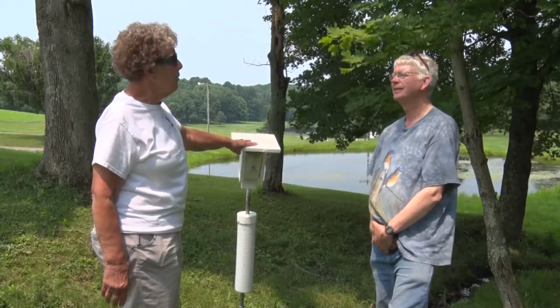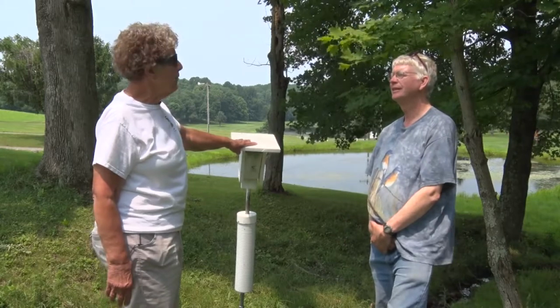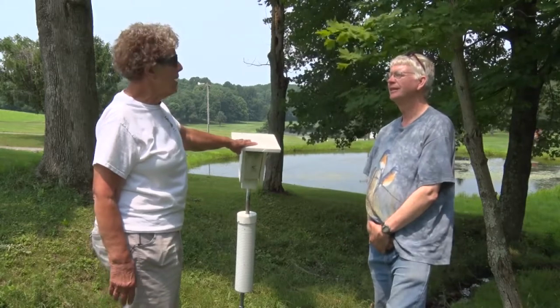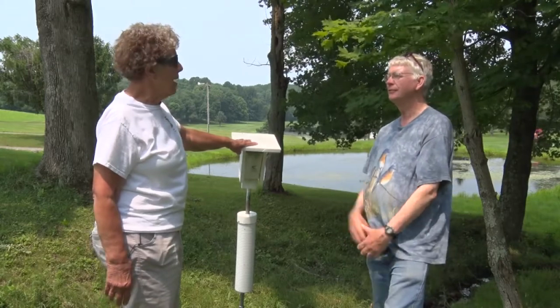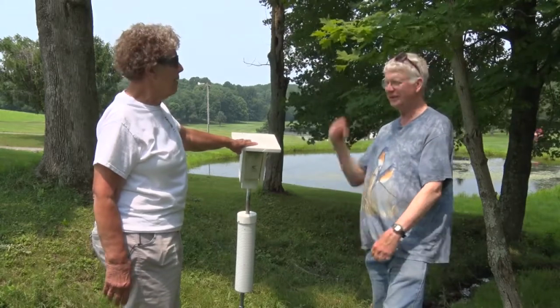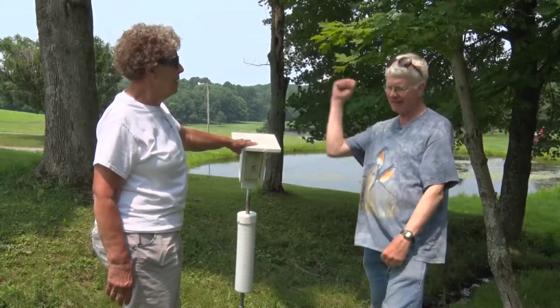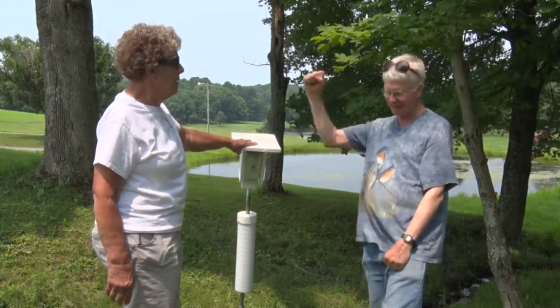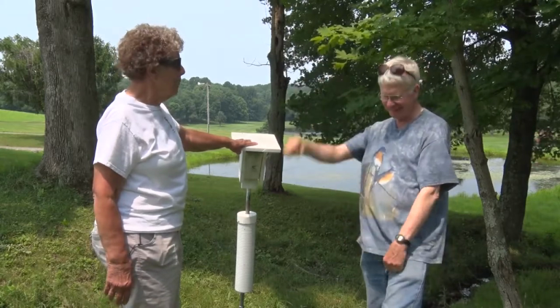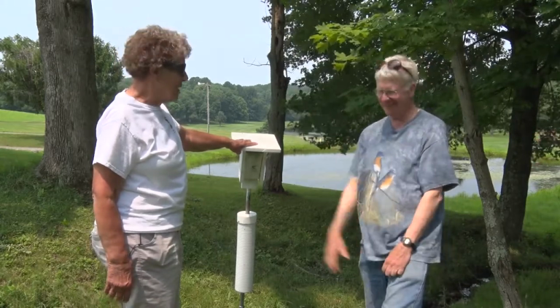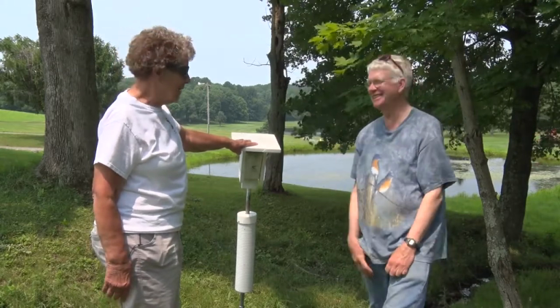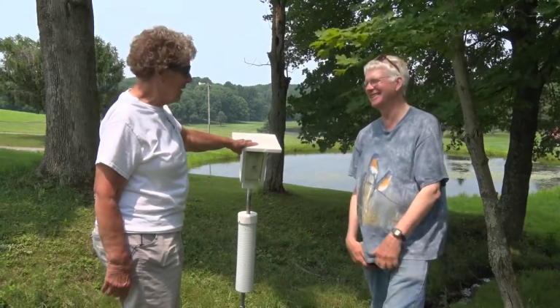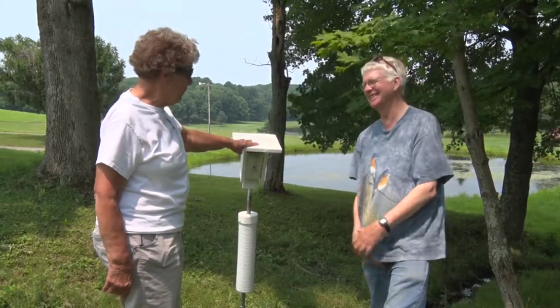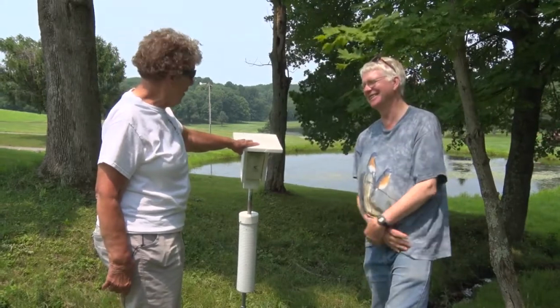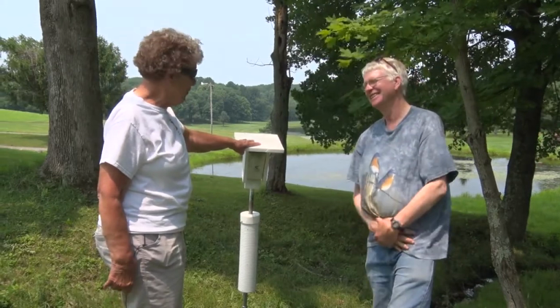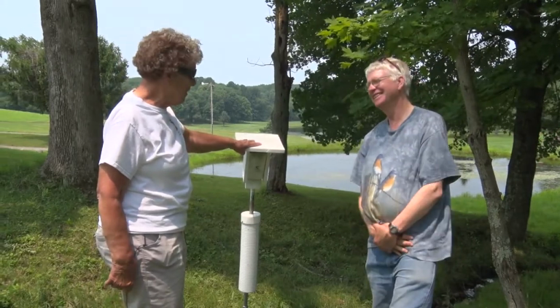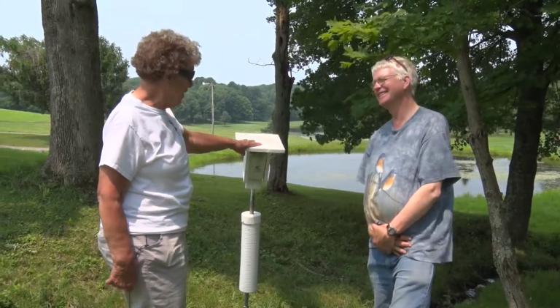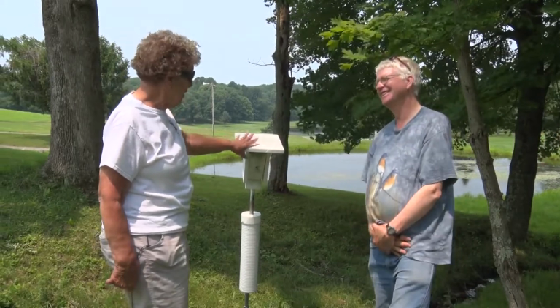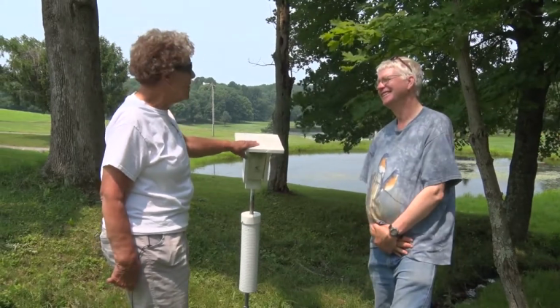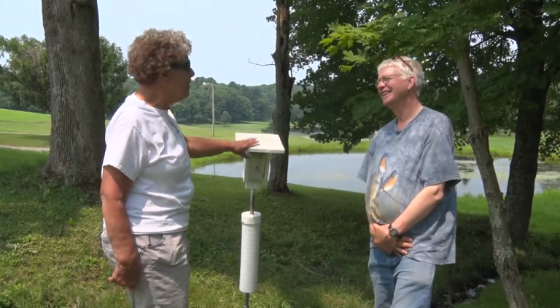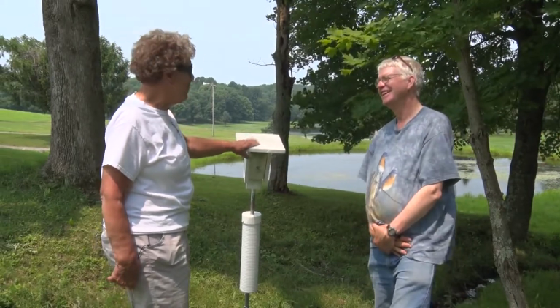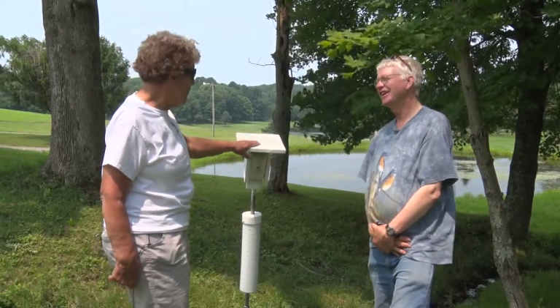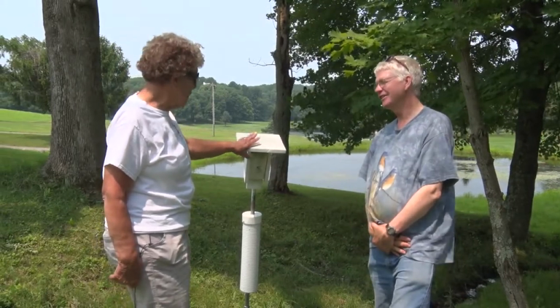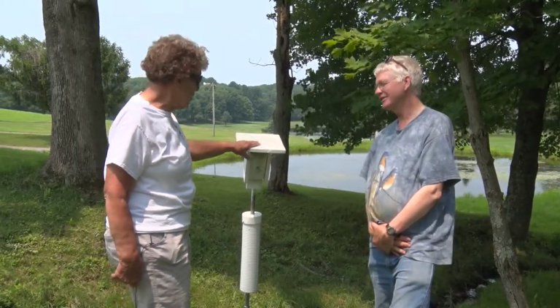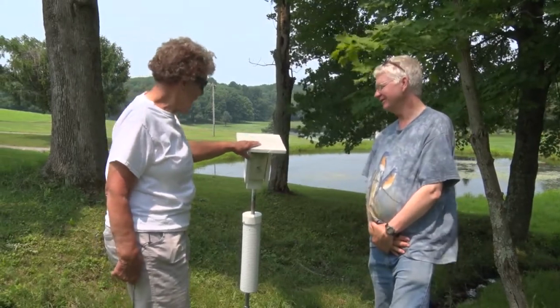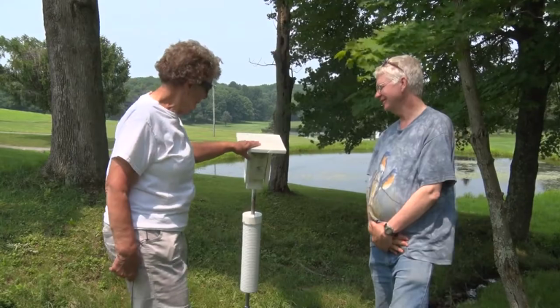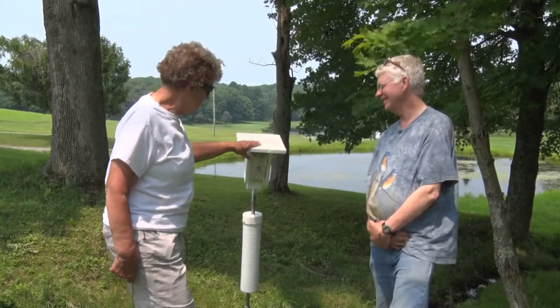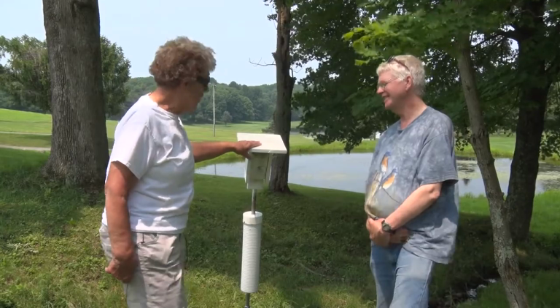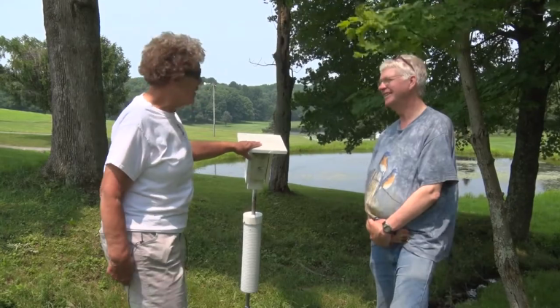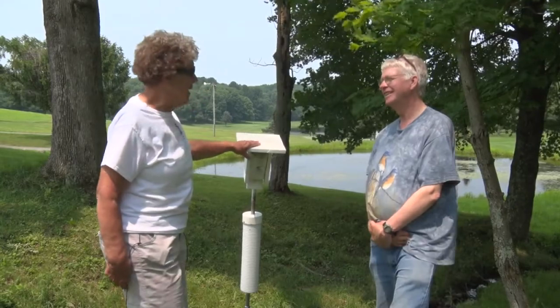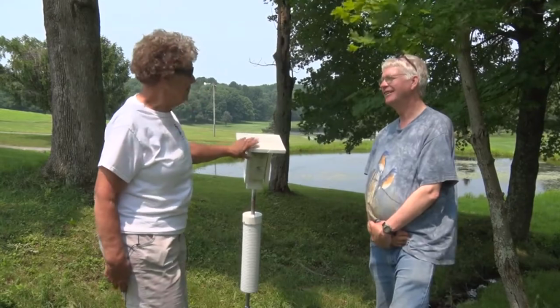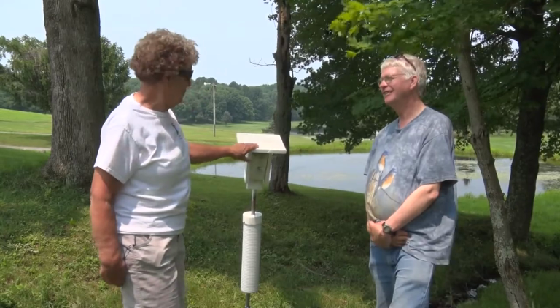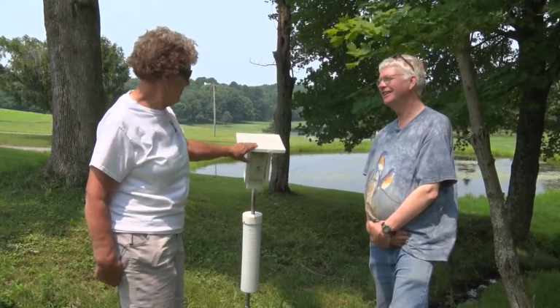And that wraps it up — a comprehensive look at bluebird box monitoring. Thank you very much. We'll catch you again.